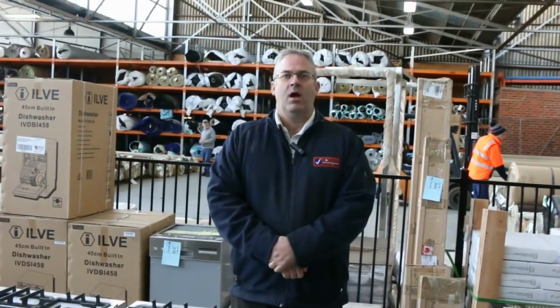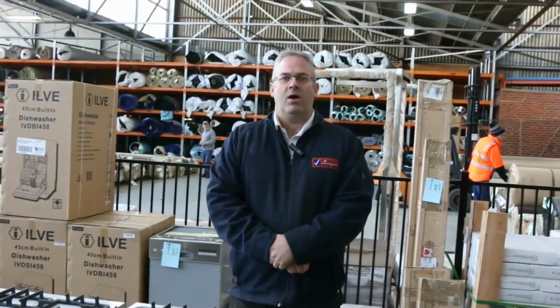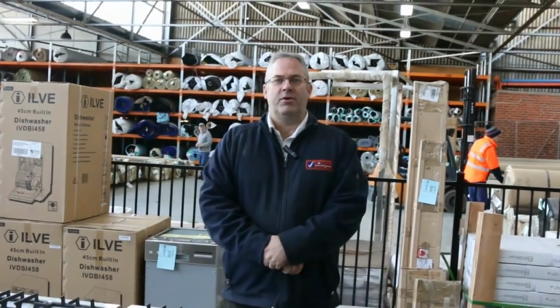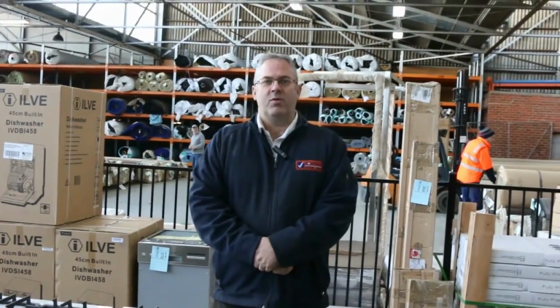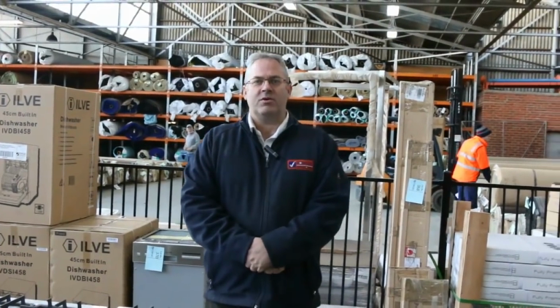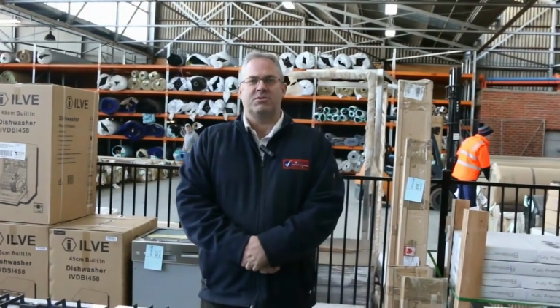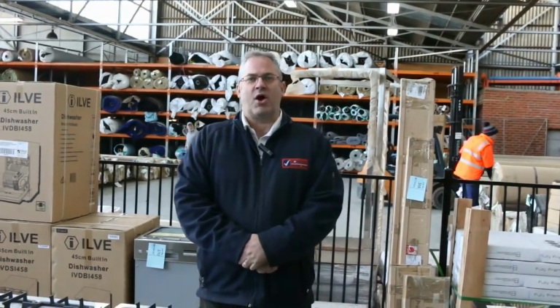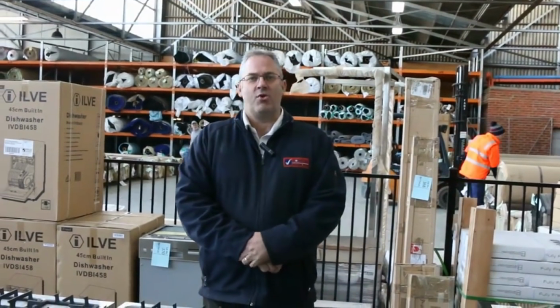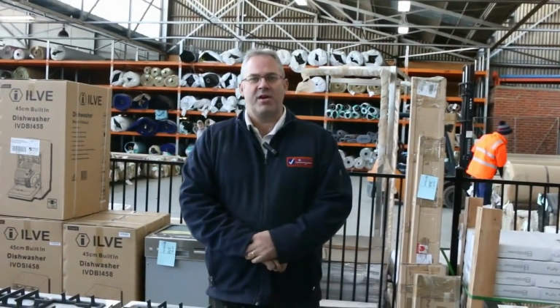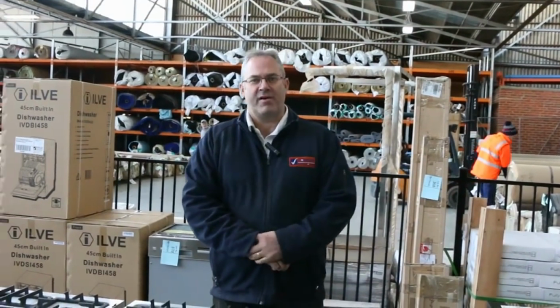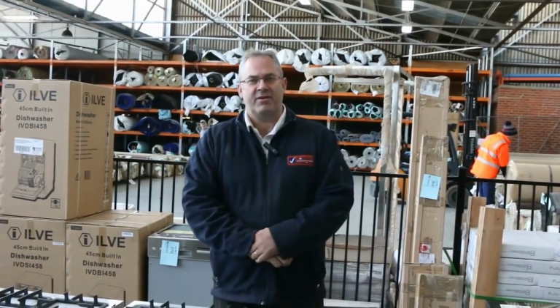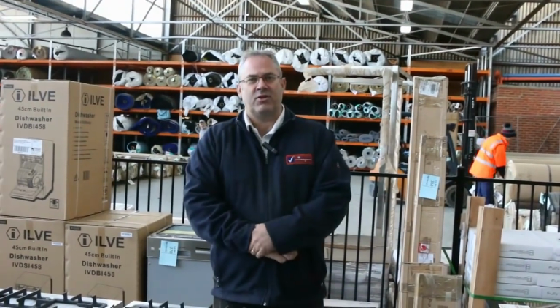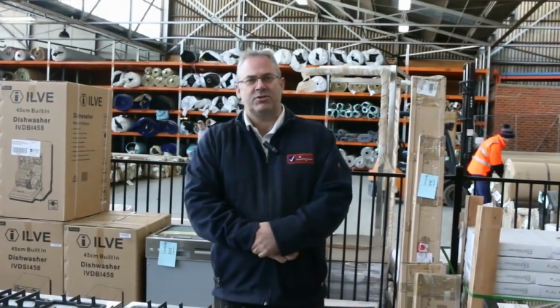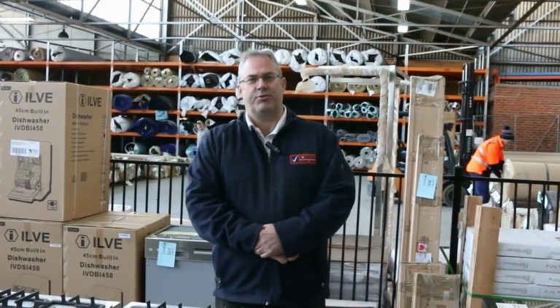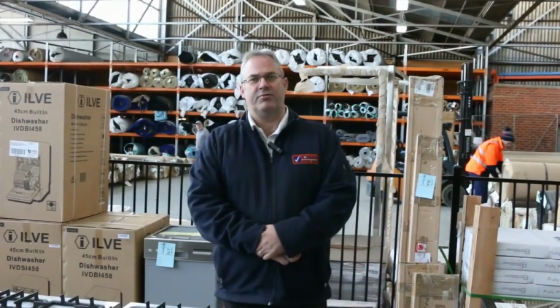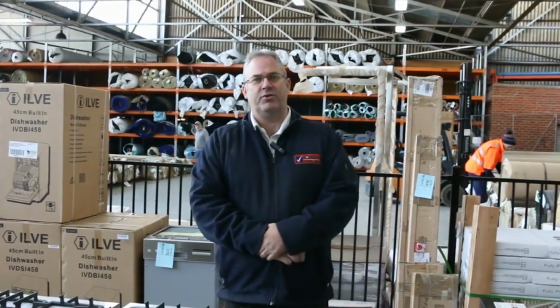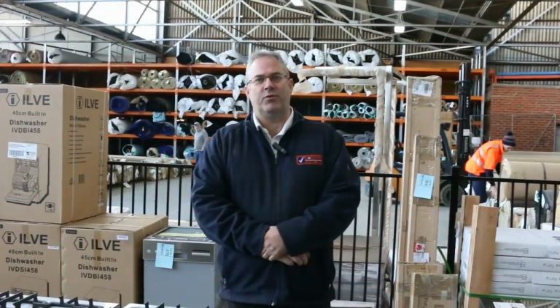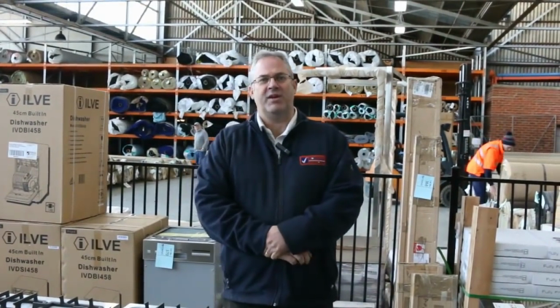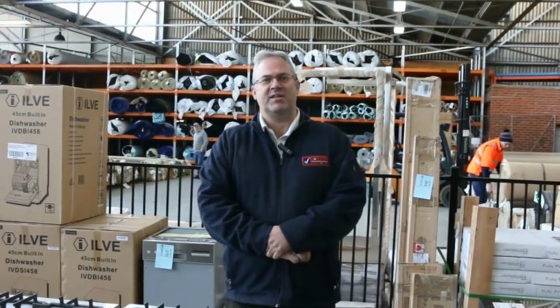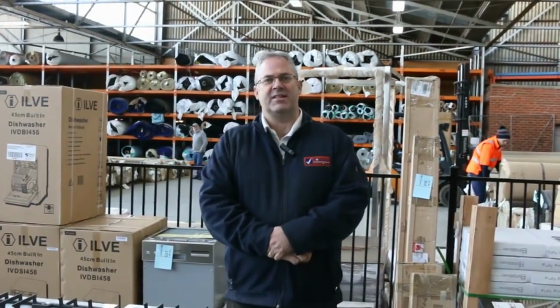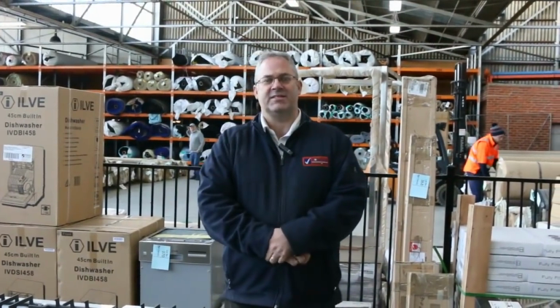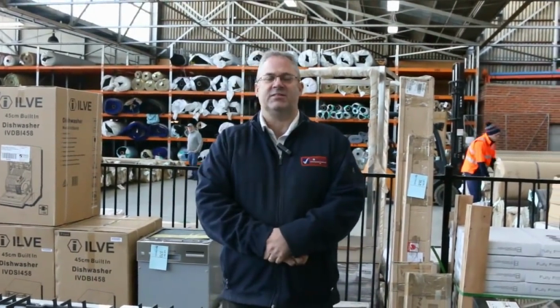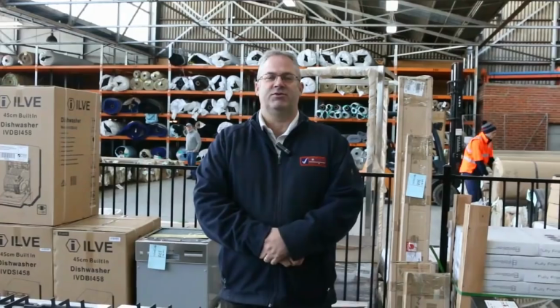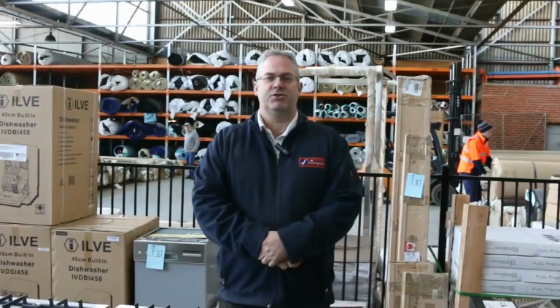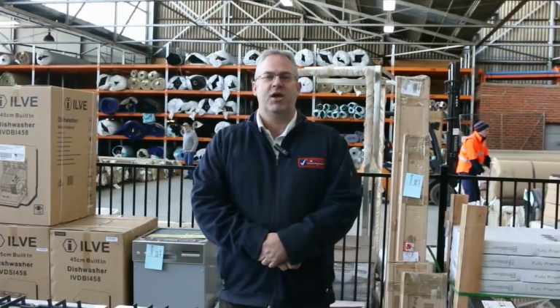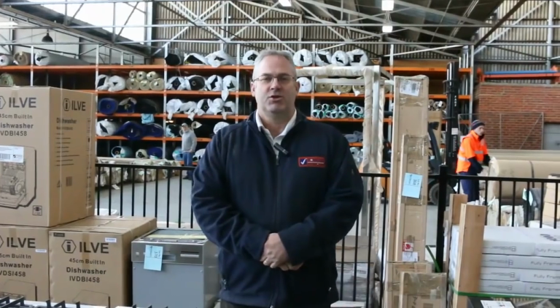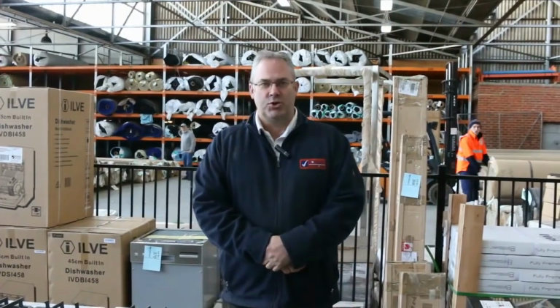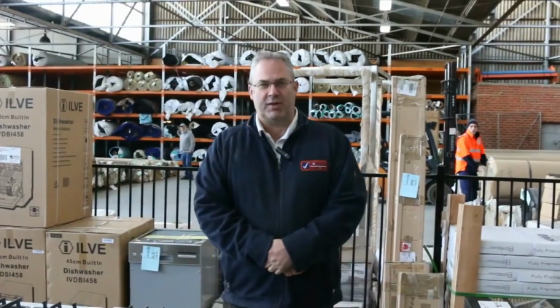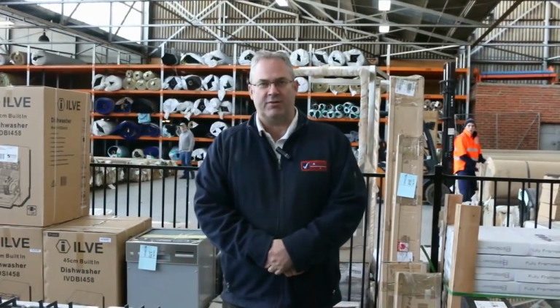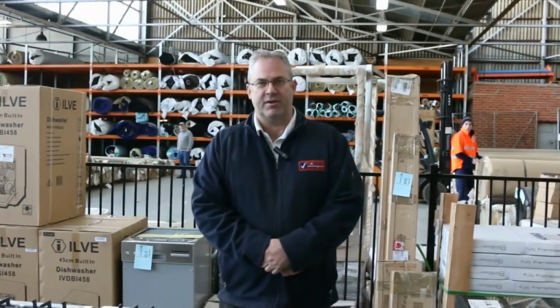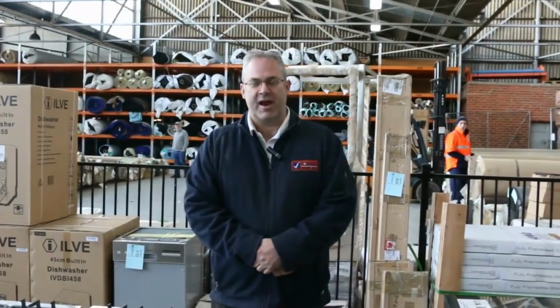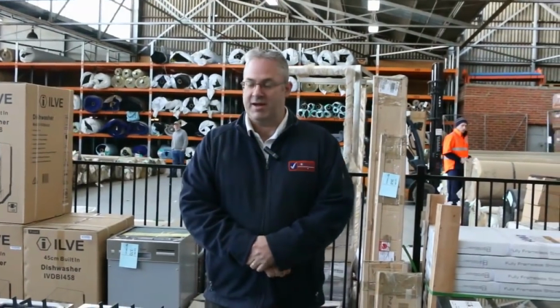Hi there and welcome to the Home Renovators auction preview for Wednesday the 6th of June 2018.